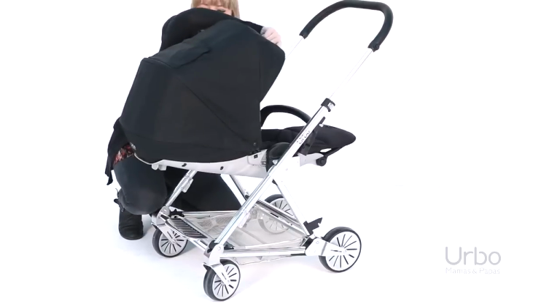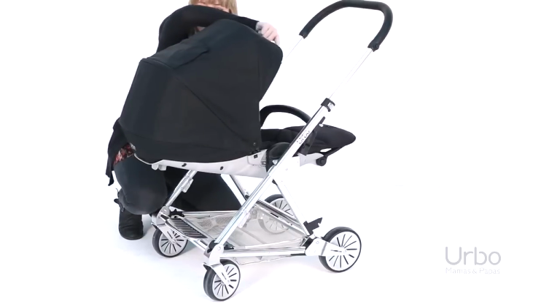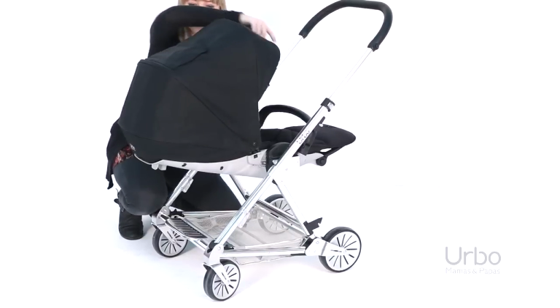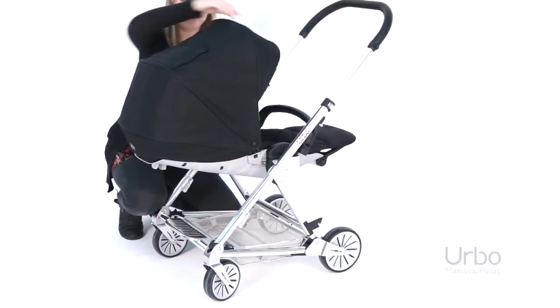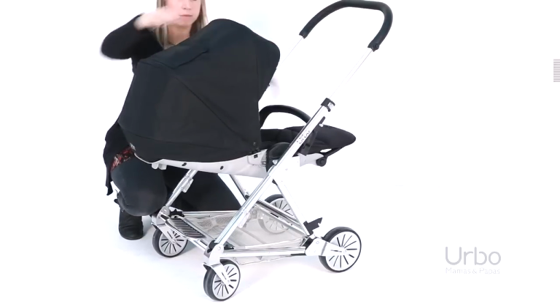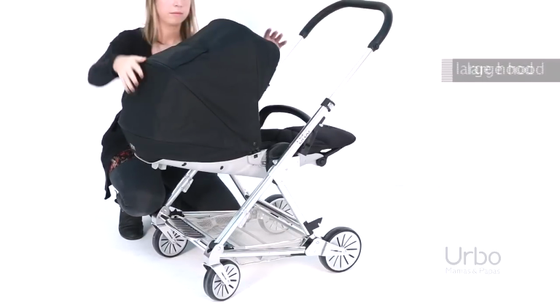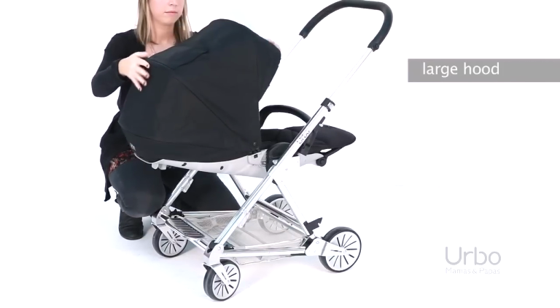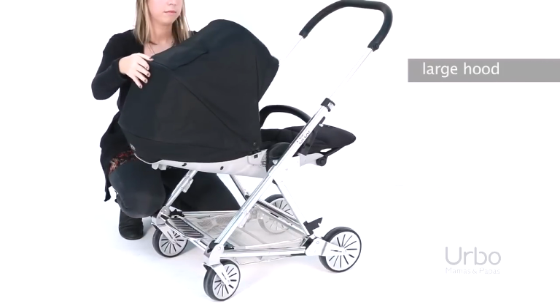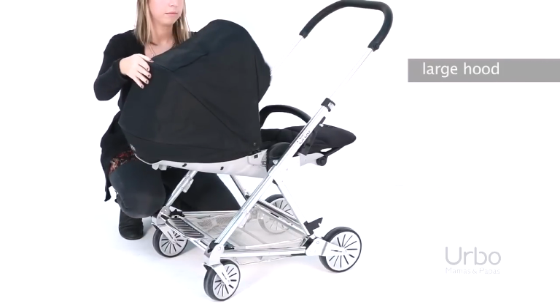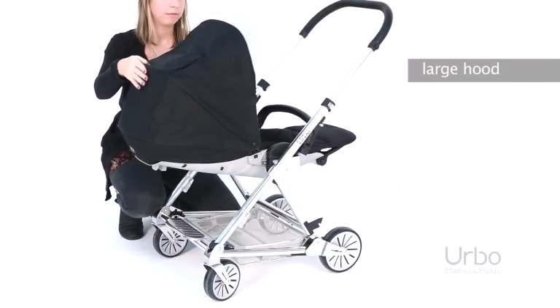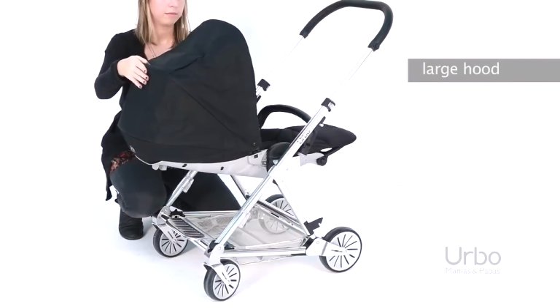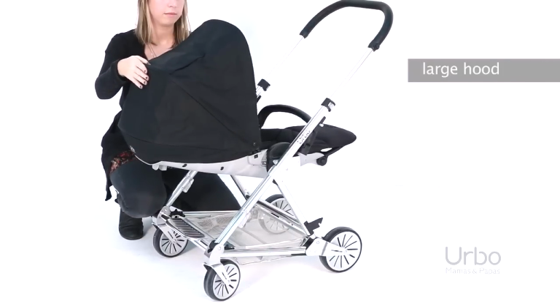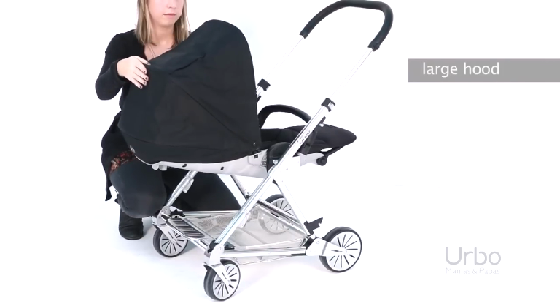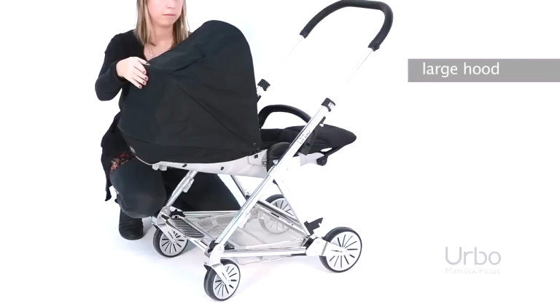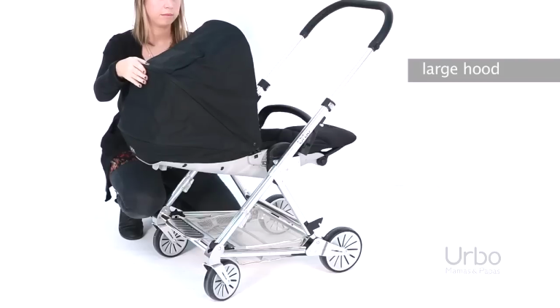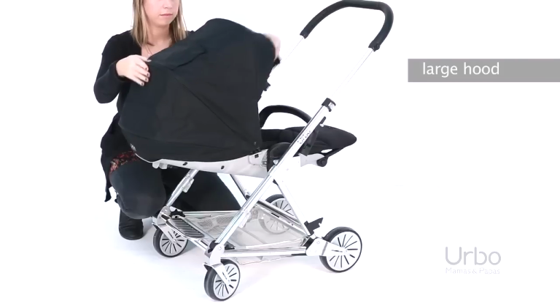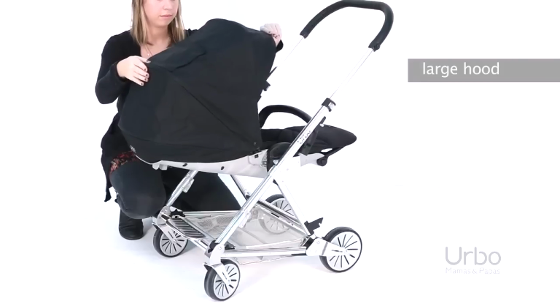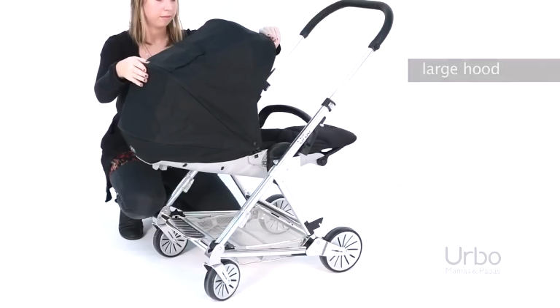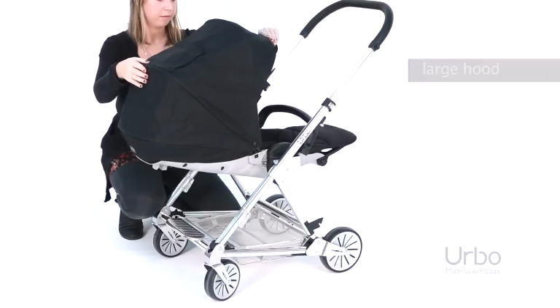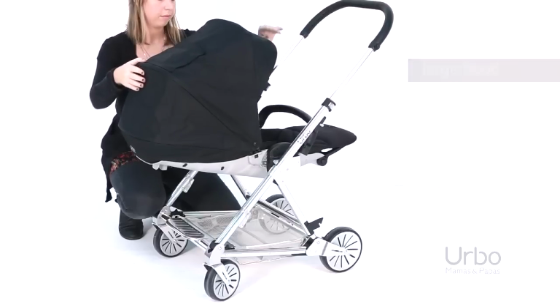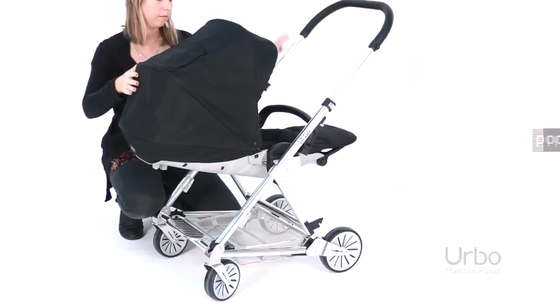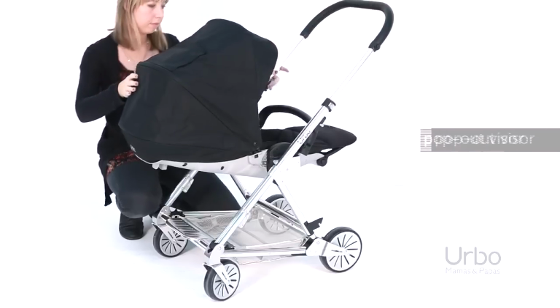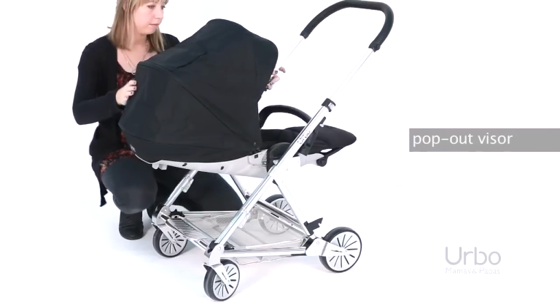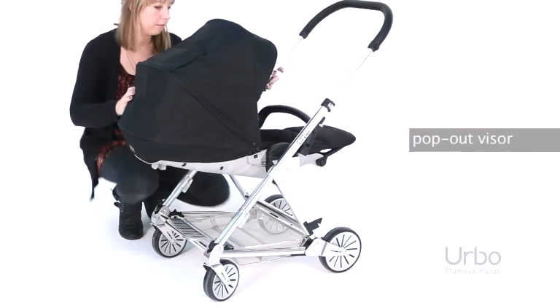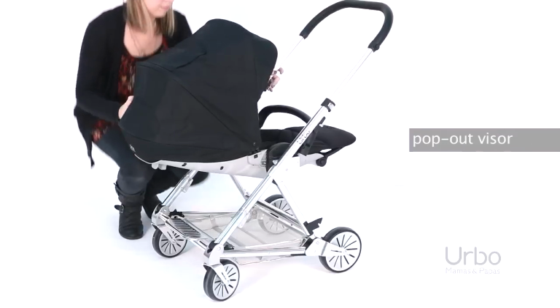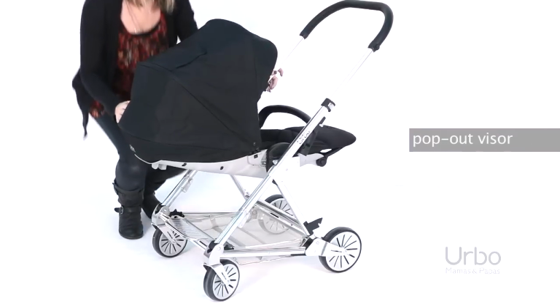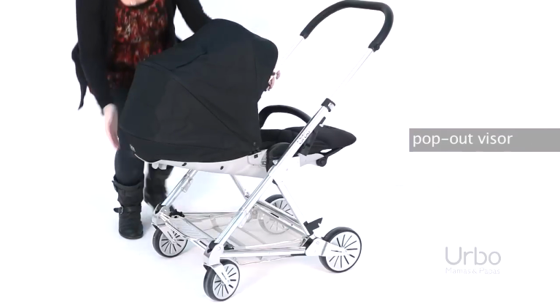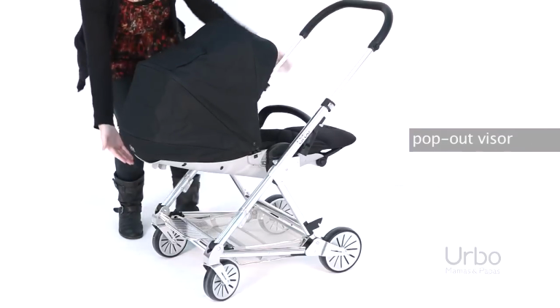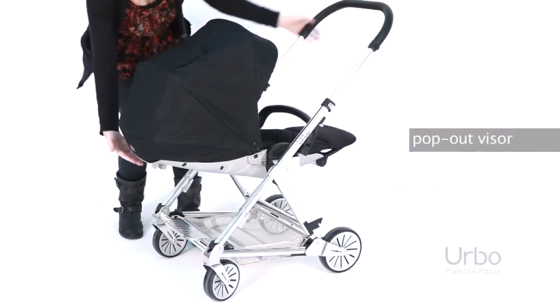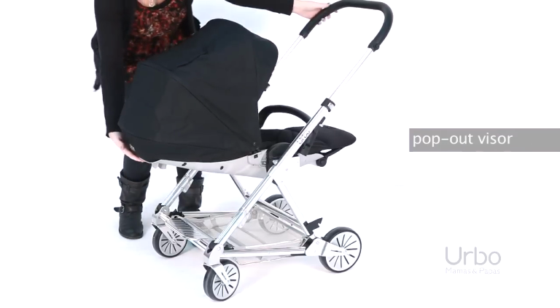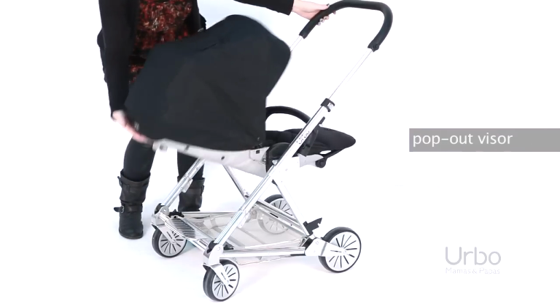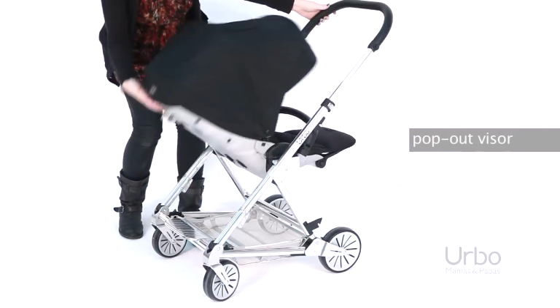The large hood canopy offers great shade and protection, and the extra pop-out visor can add extra shade.